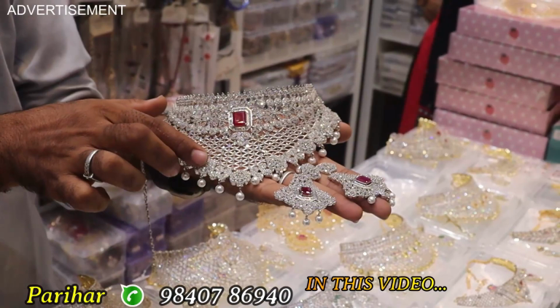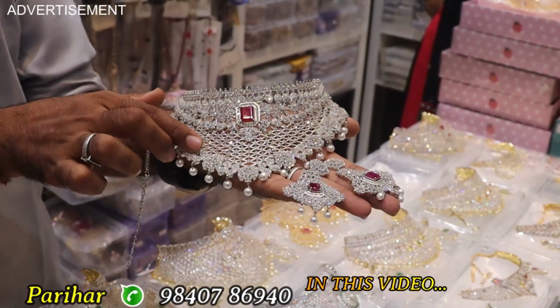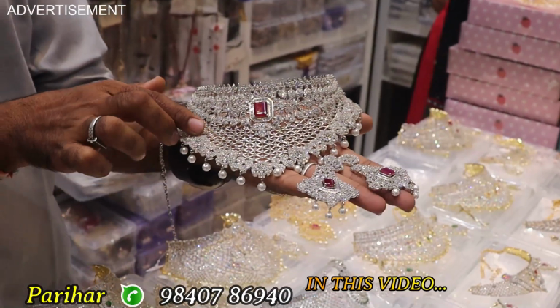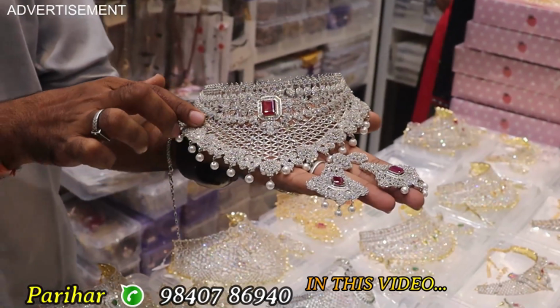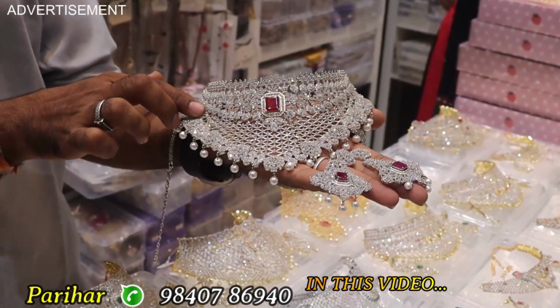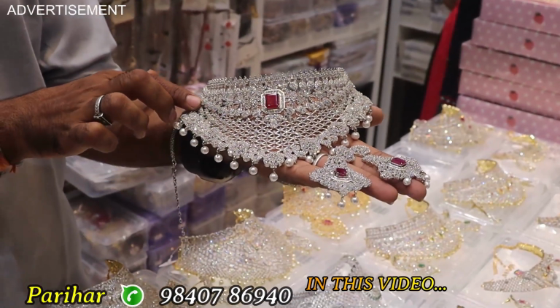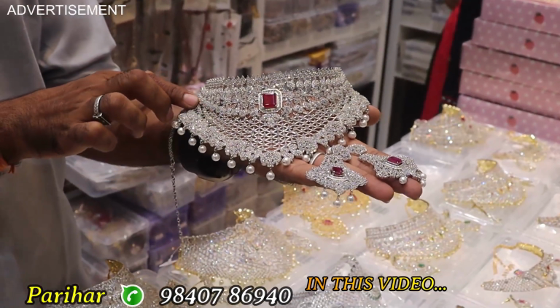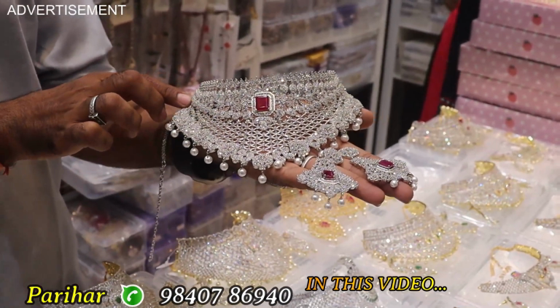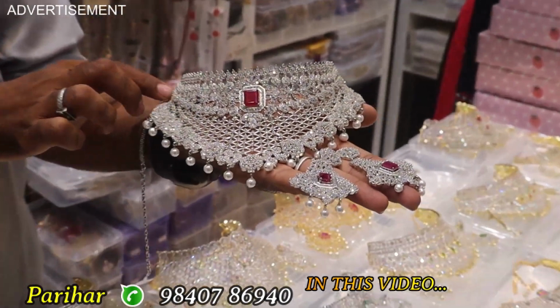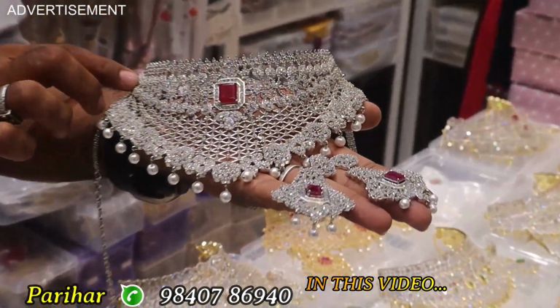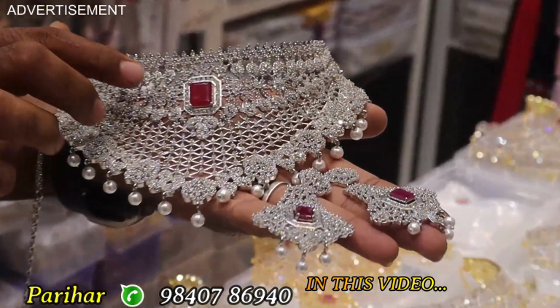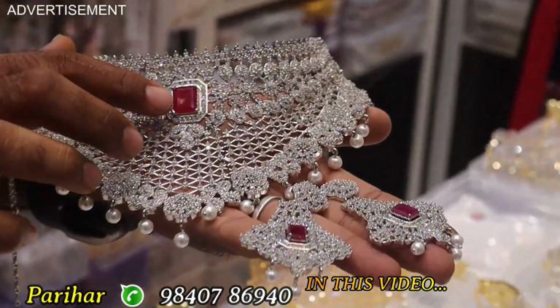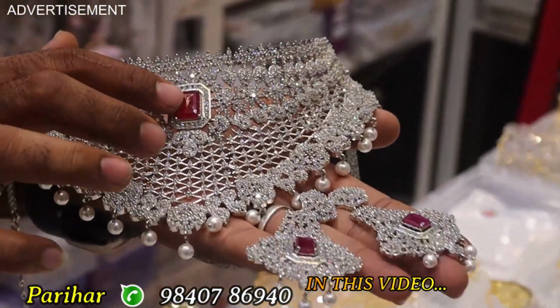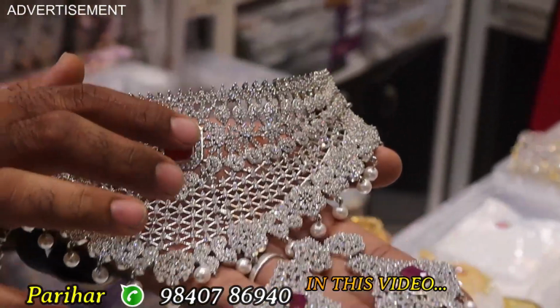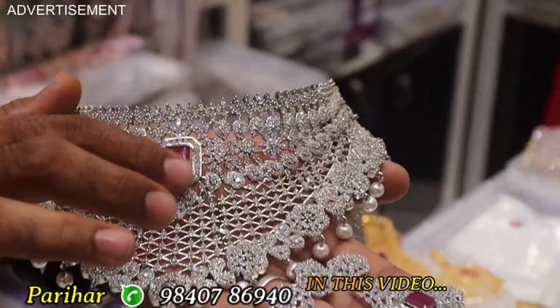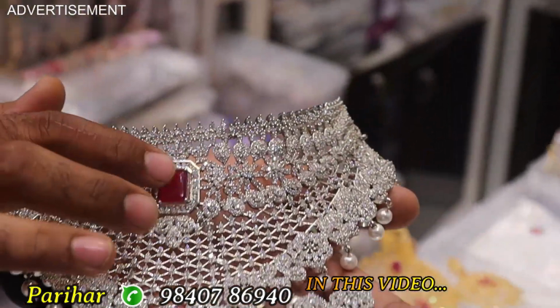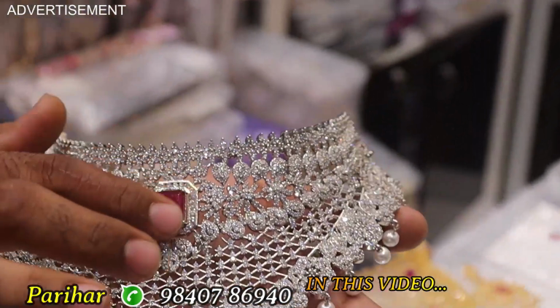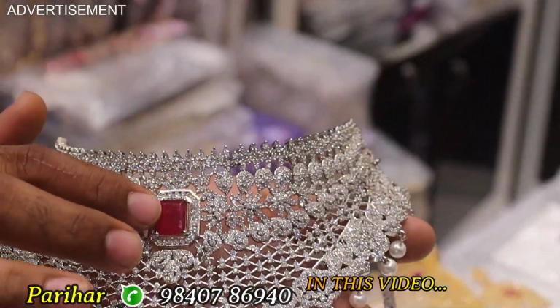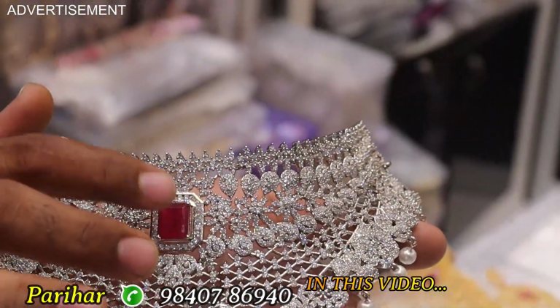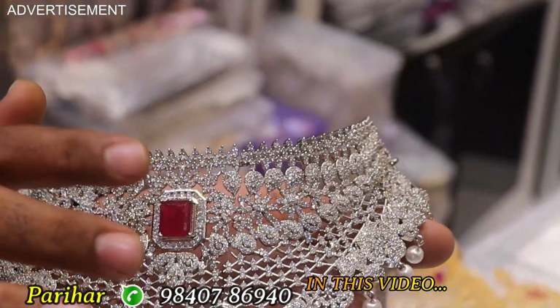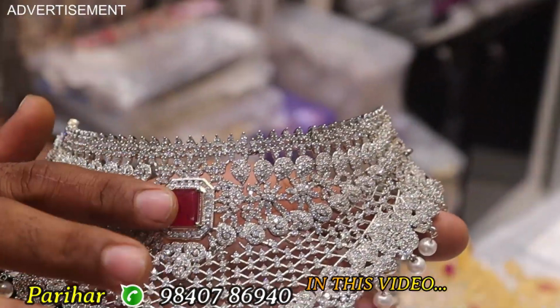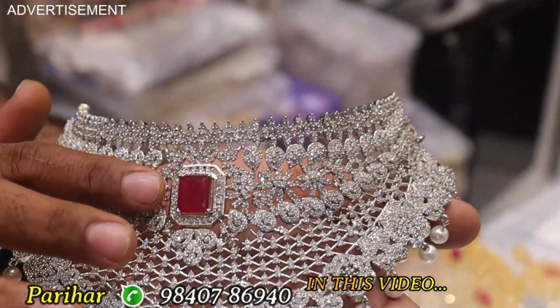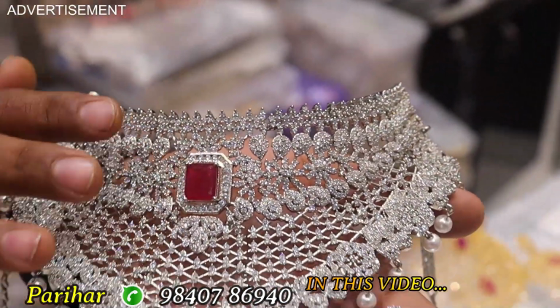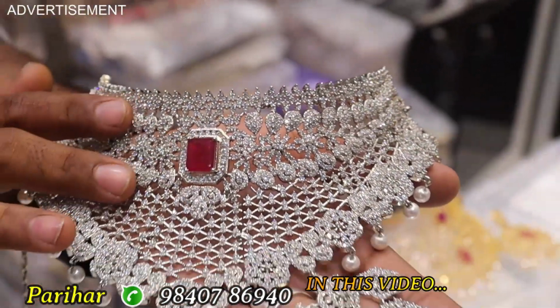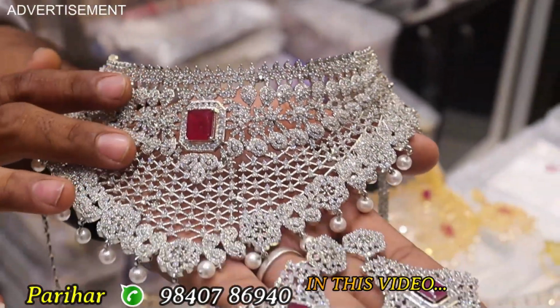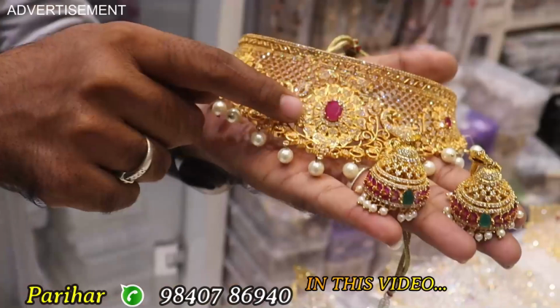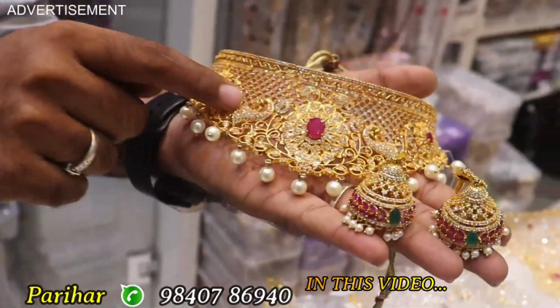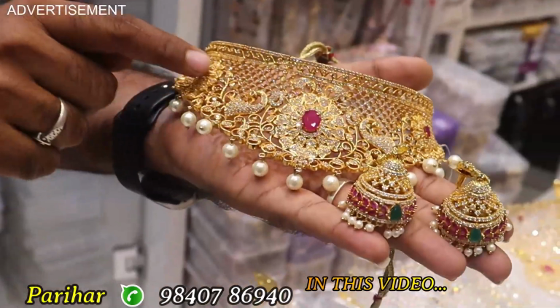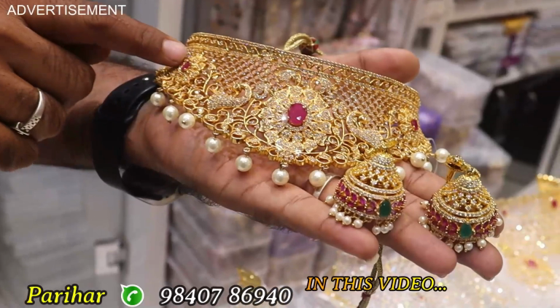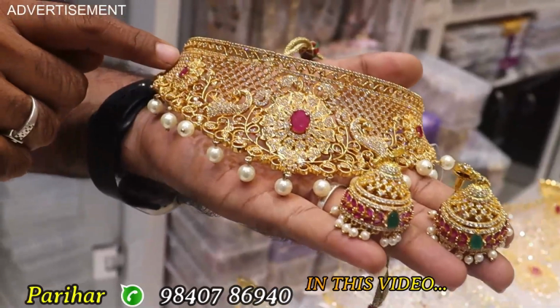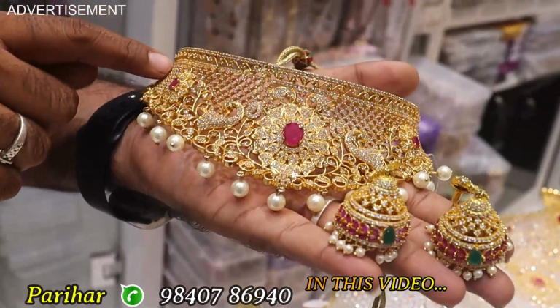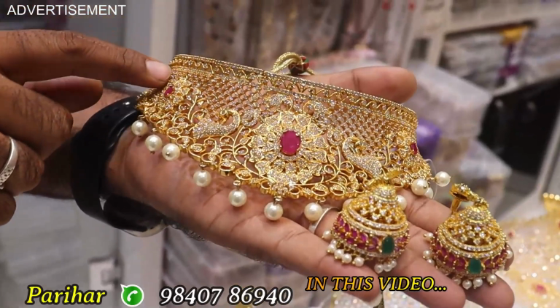Color: rose gold, silver — color best. Full and full gold.